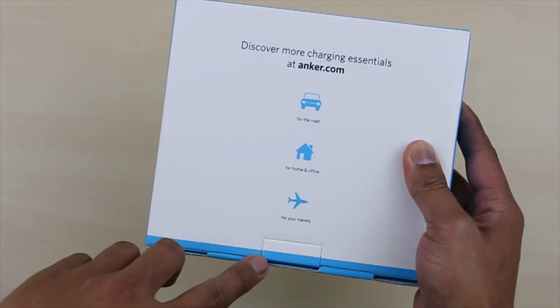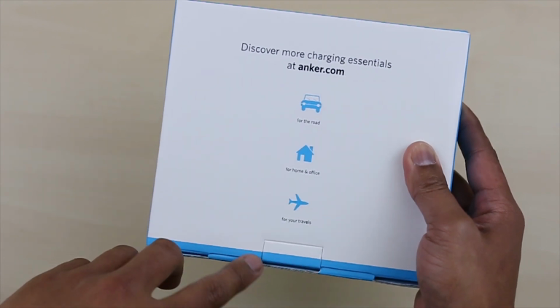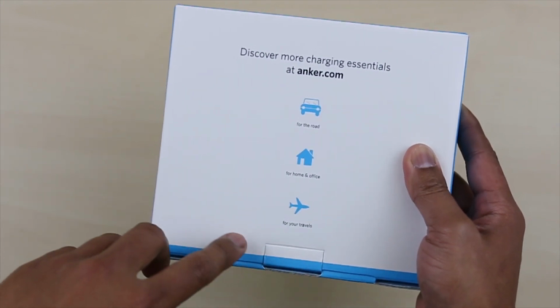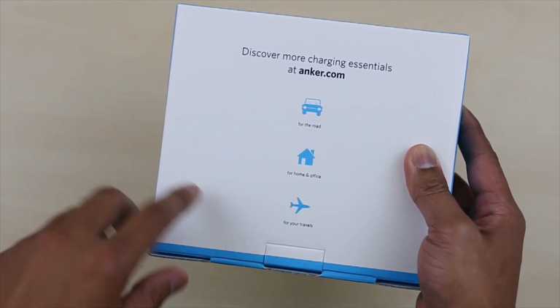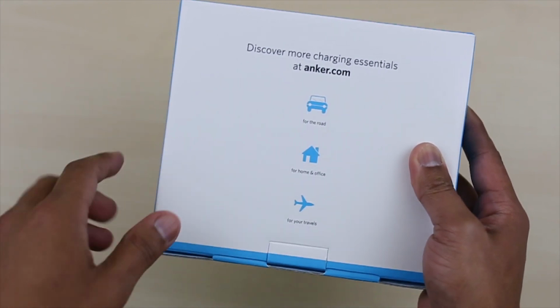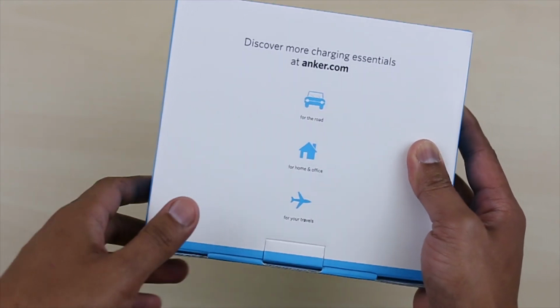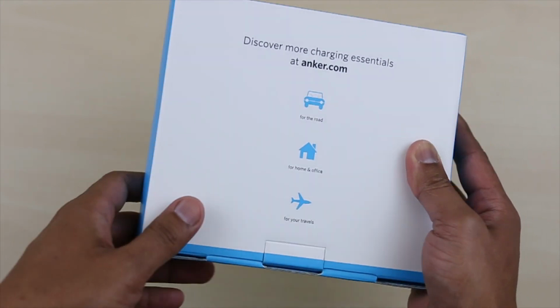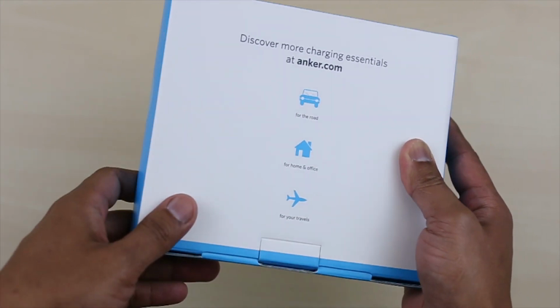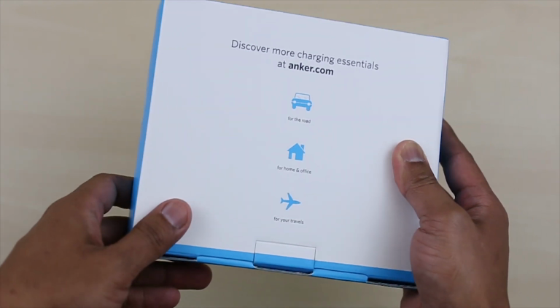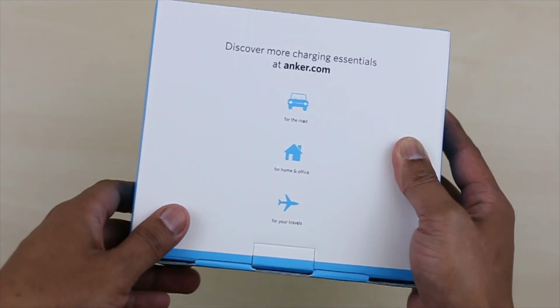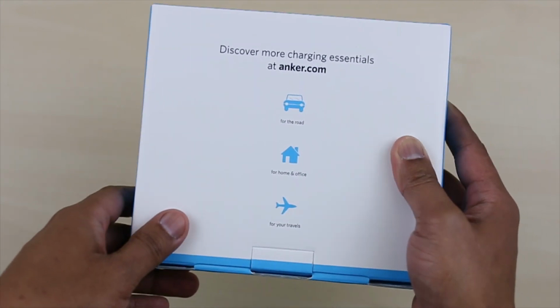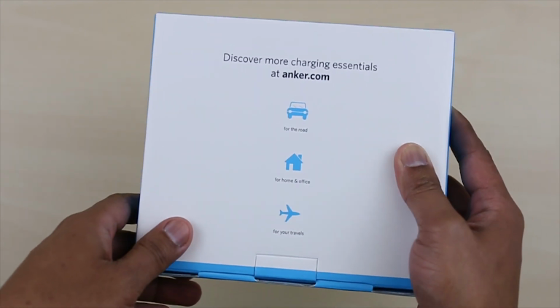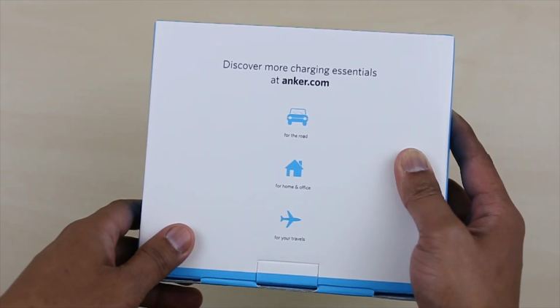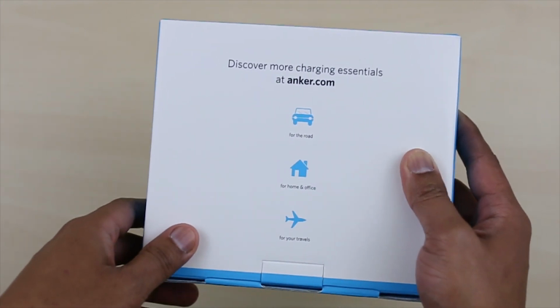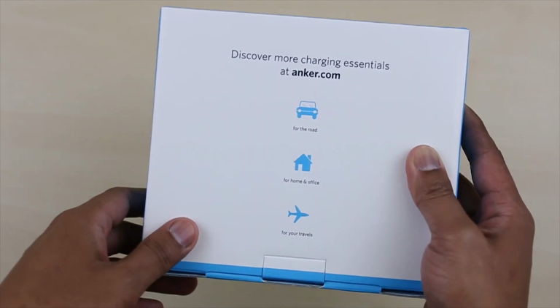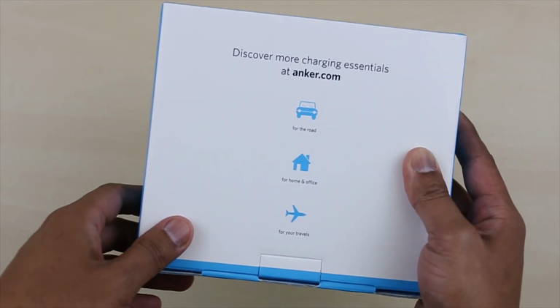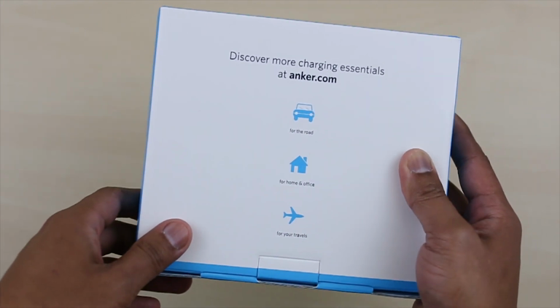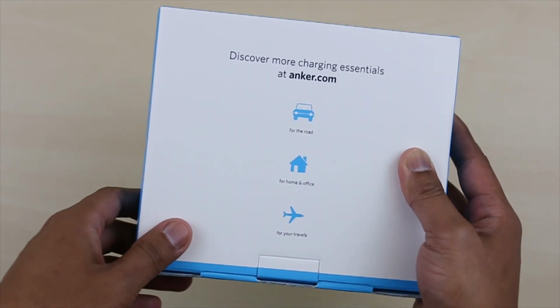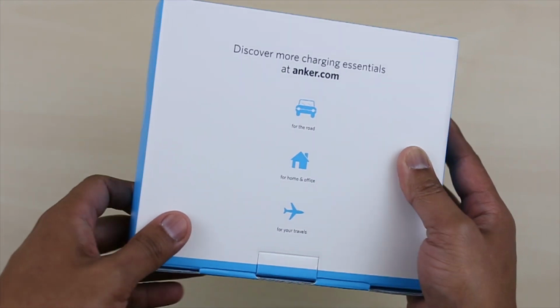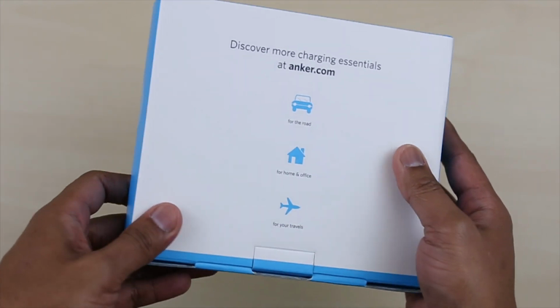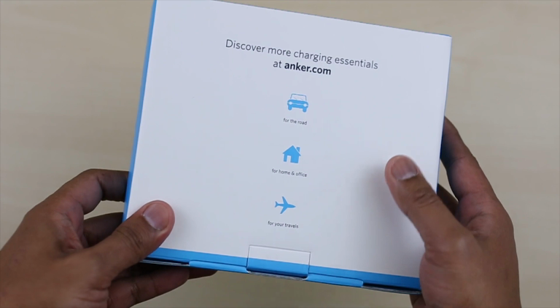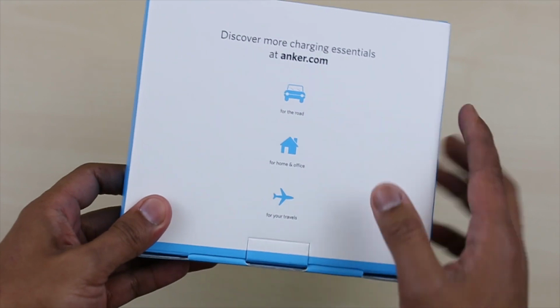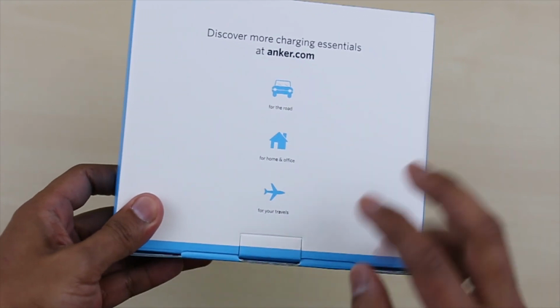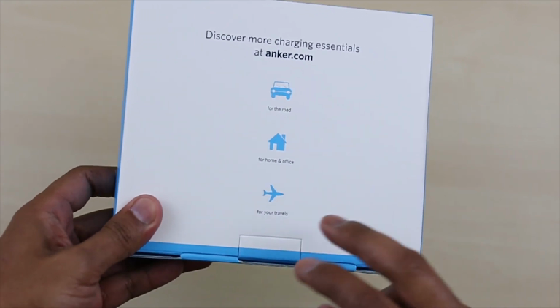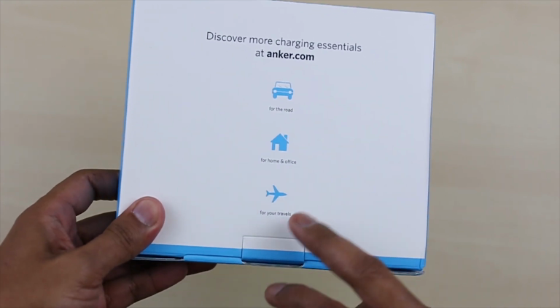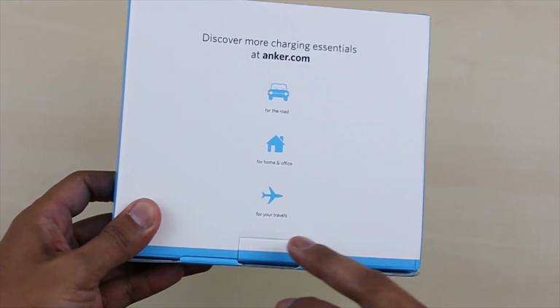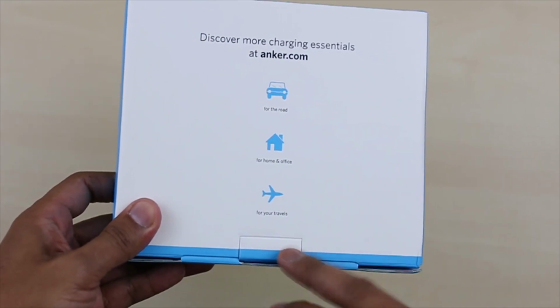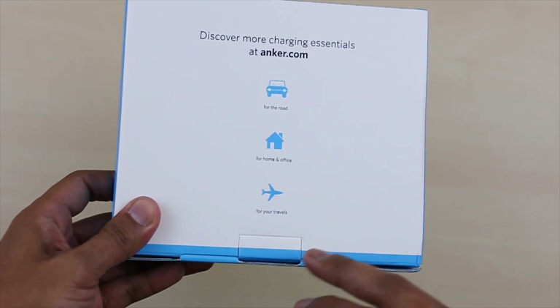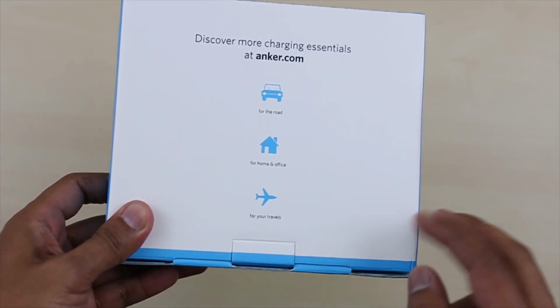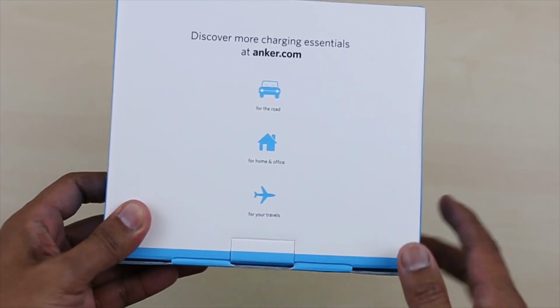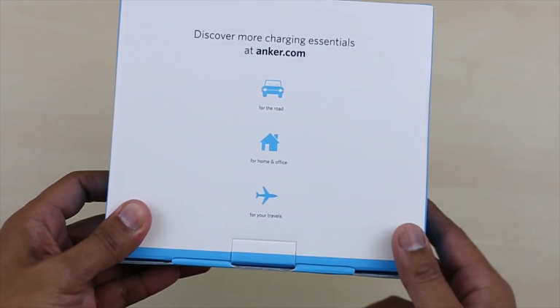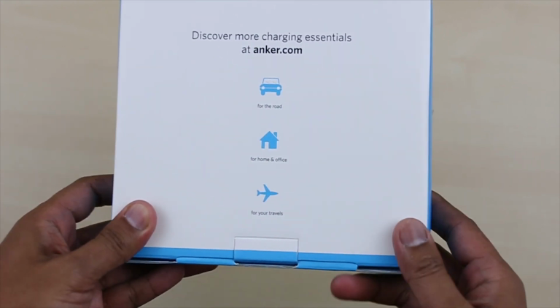When it comes to bringing the battery pack on a plane, I had no issue whatsoever. Just make sure you store your battery pack as your carry-on luggage and you will be fine.